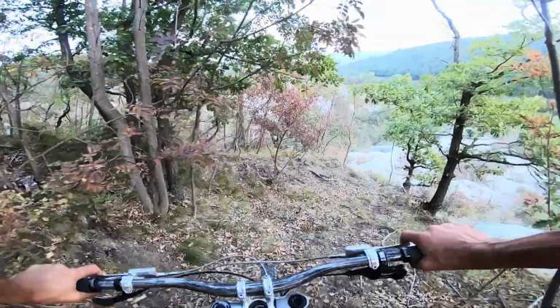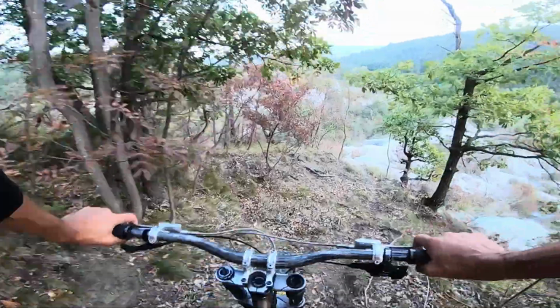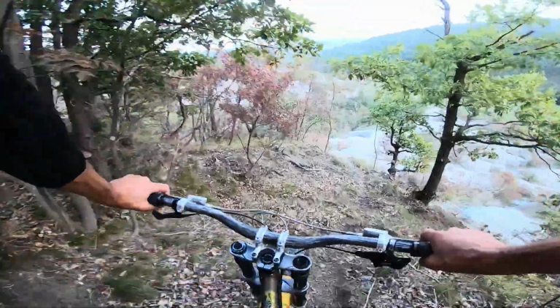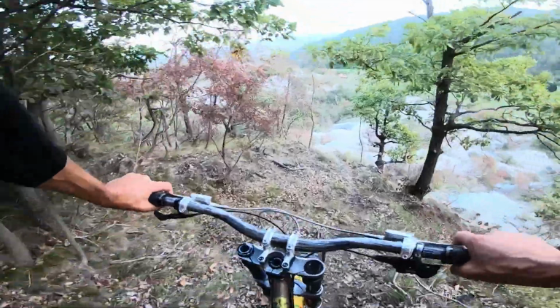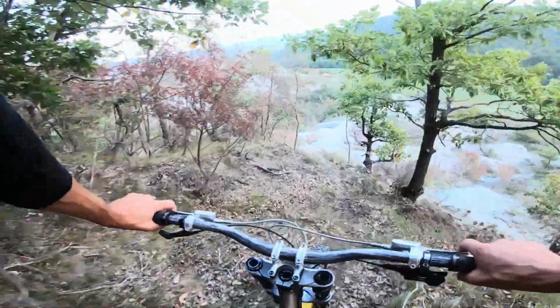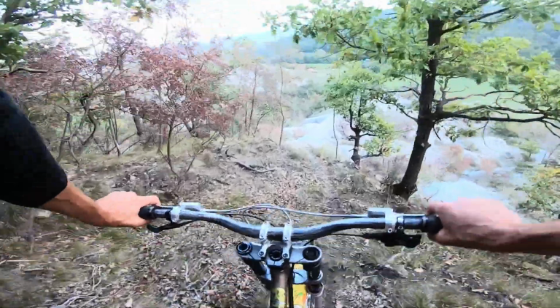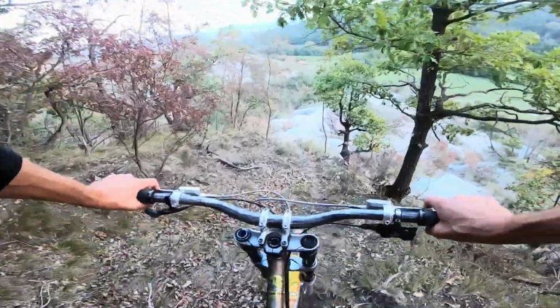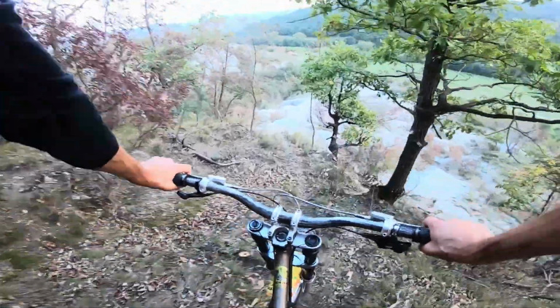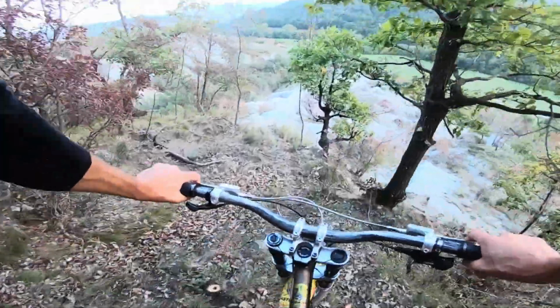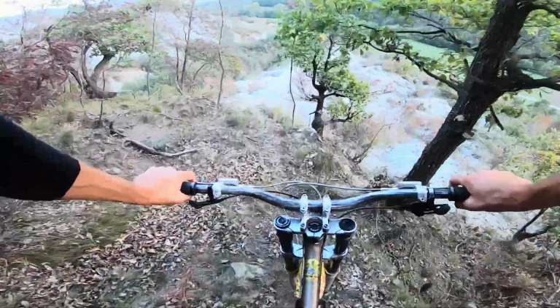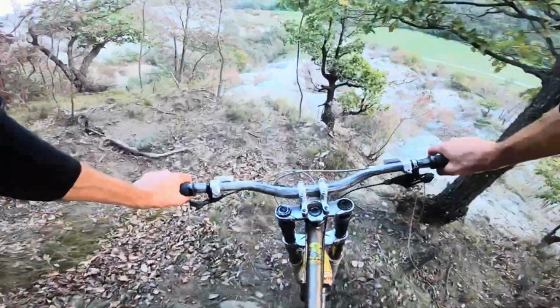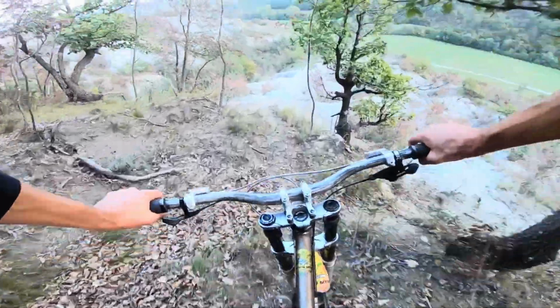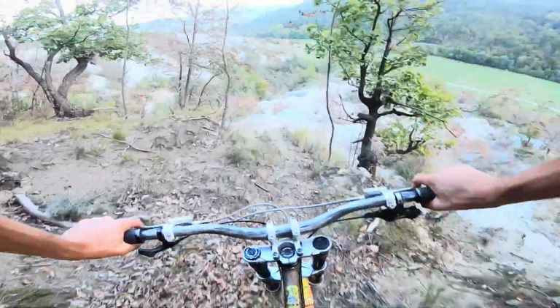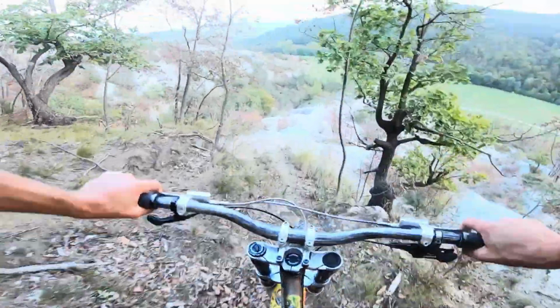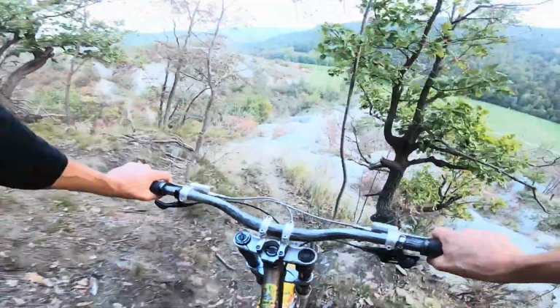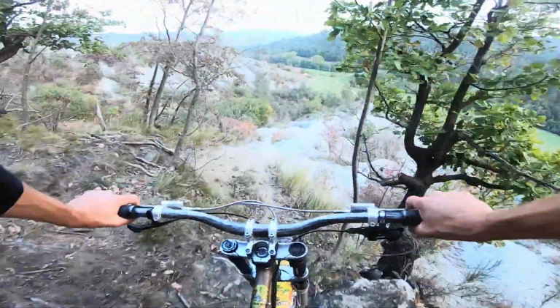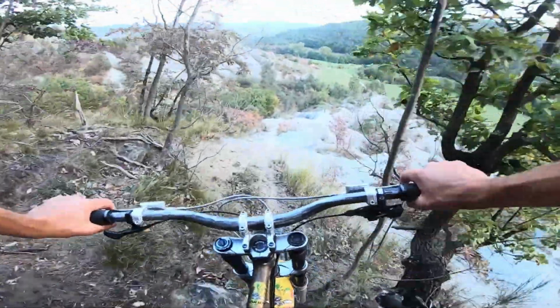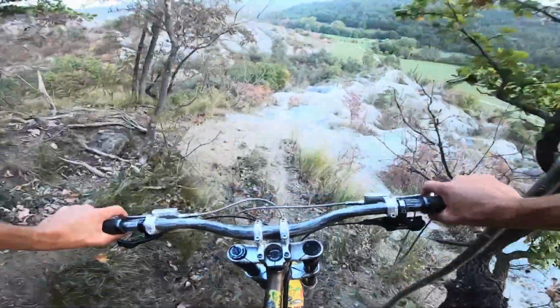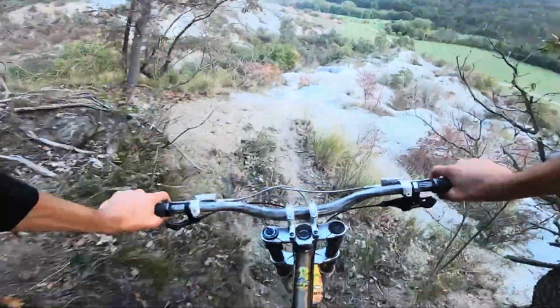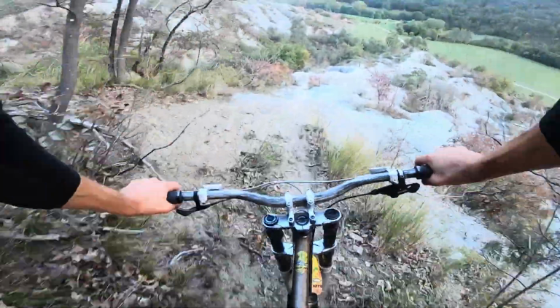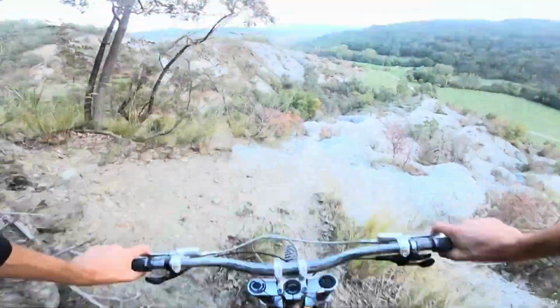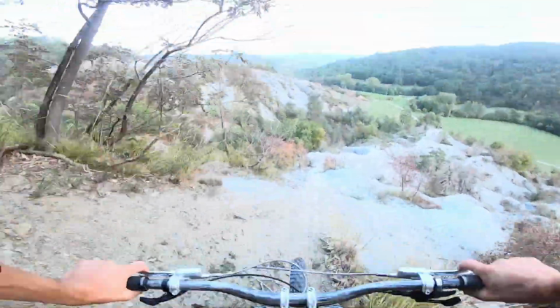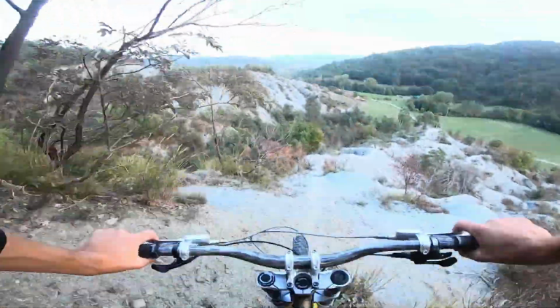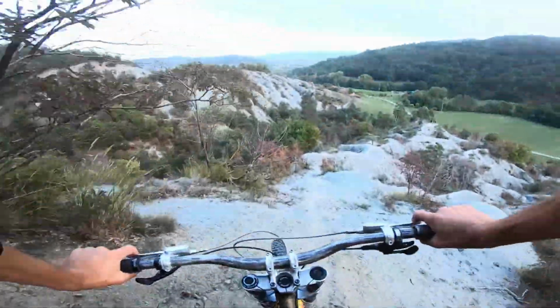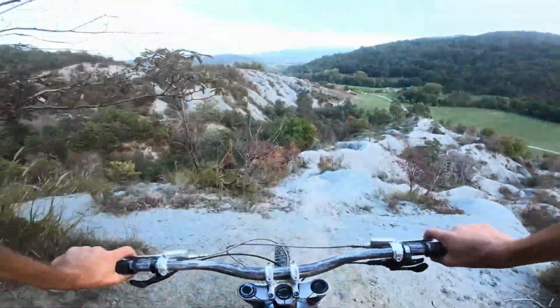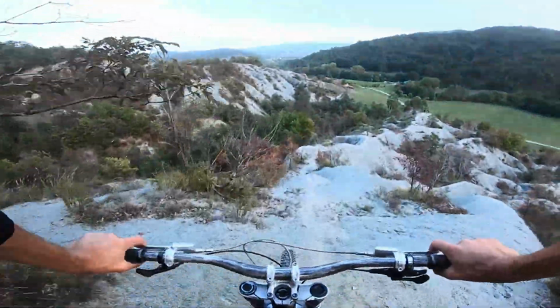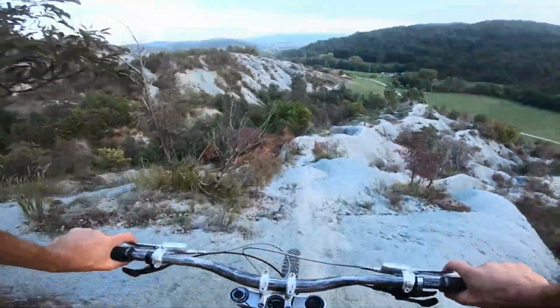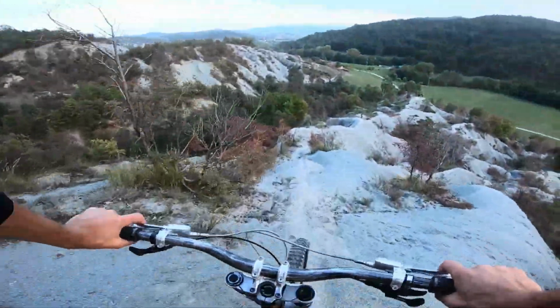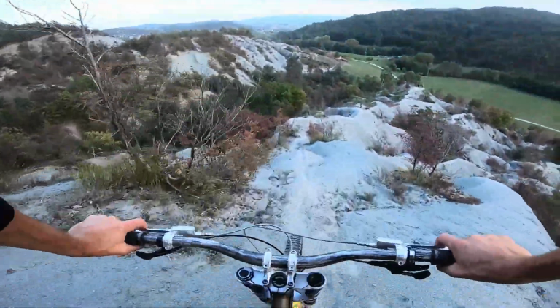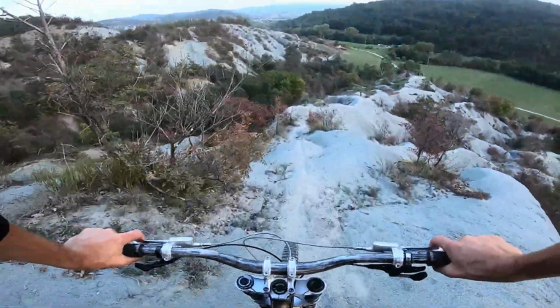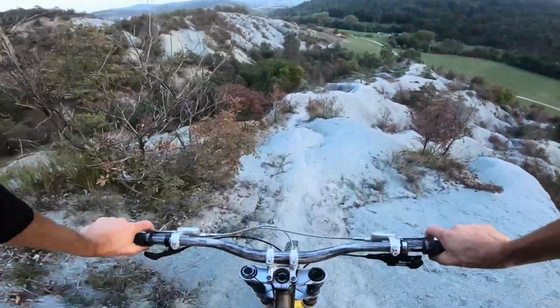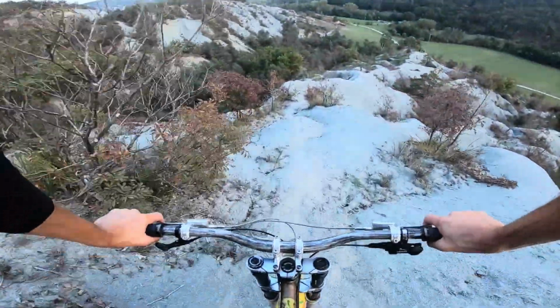Alright, we just built a new crazy ridgeline, on the crazy ridgeline.